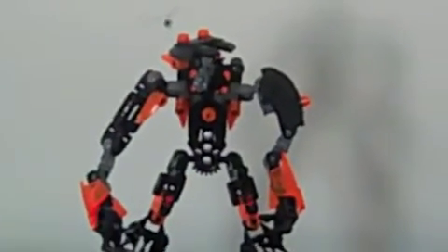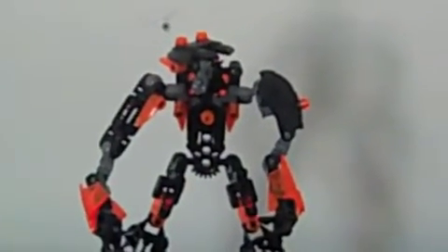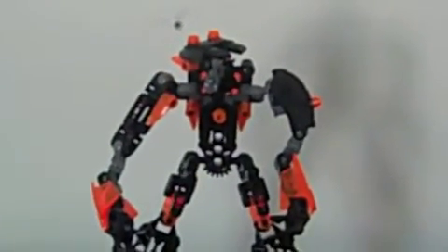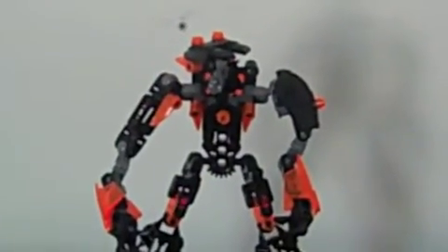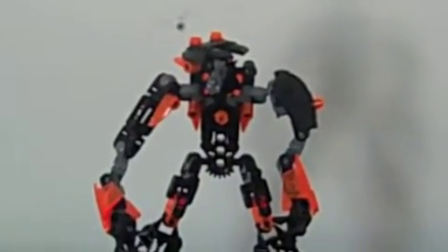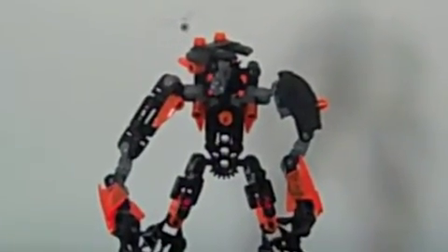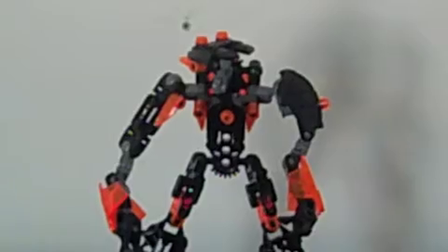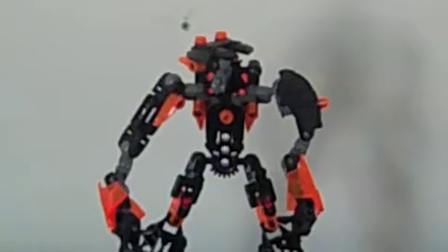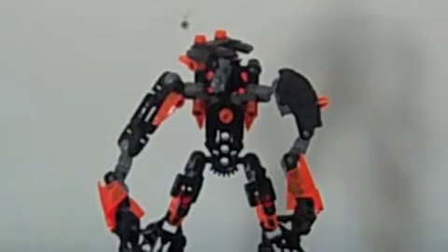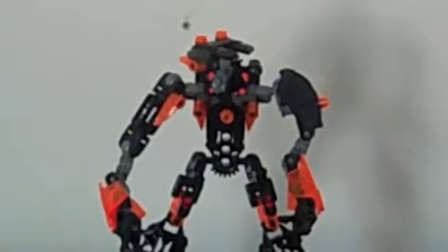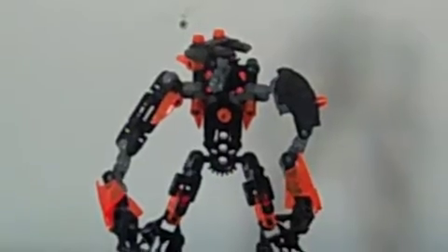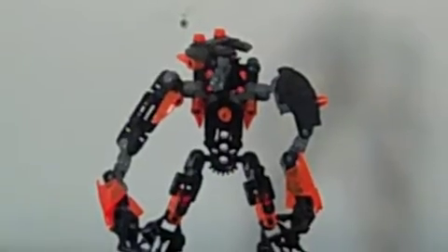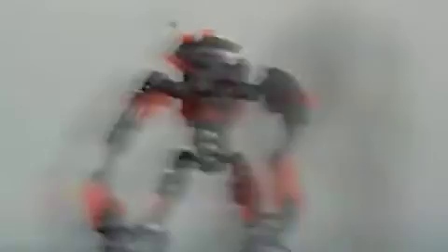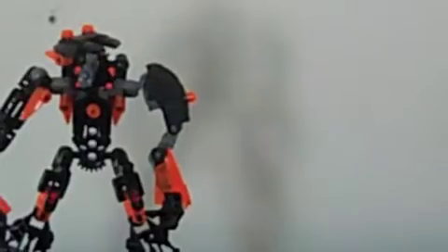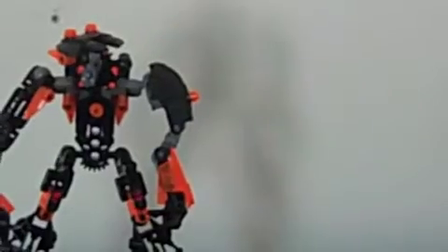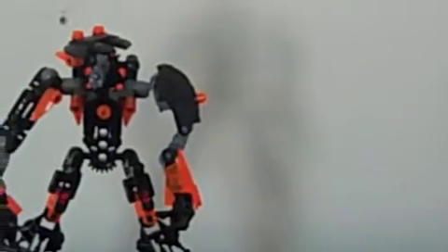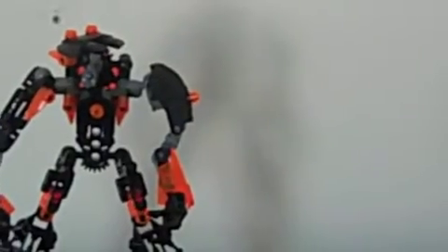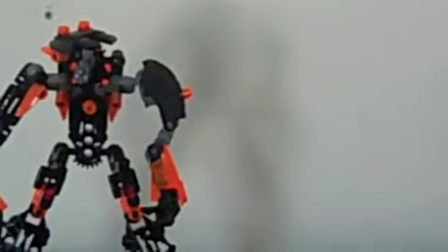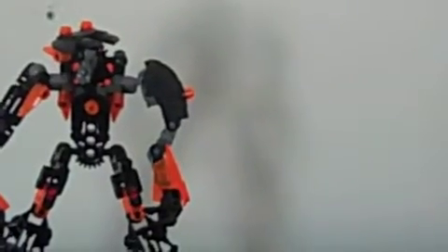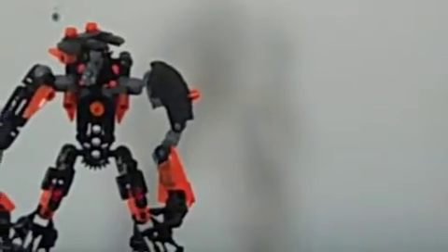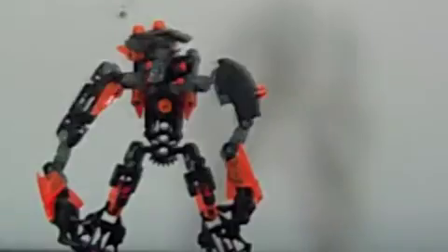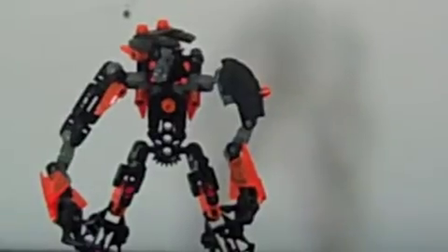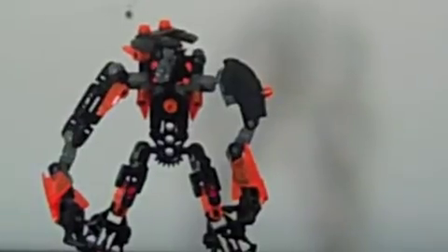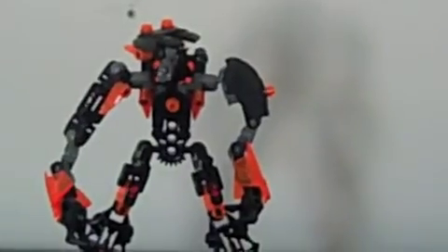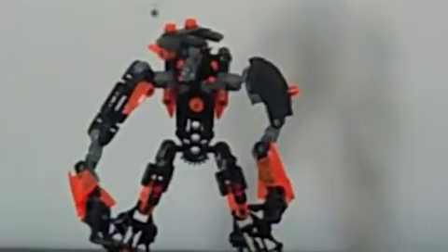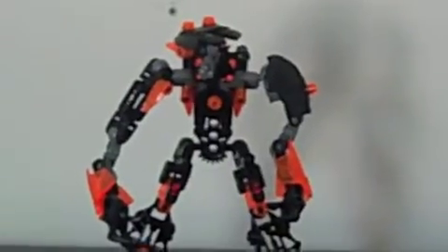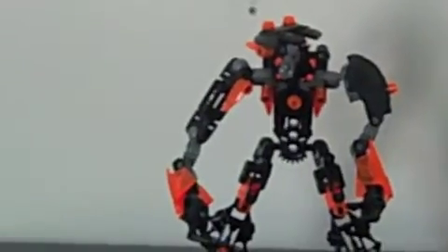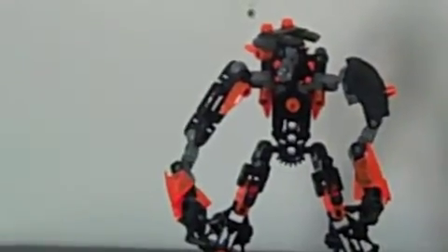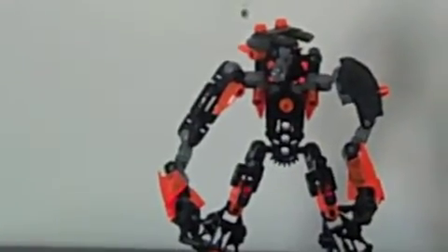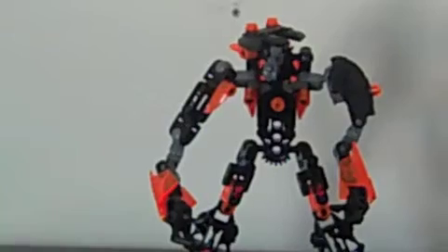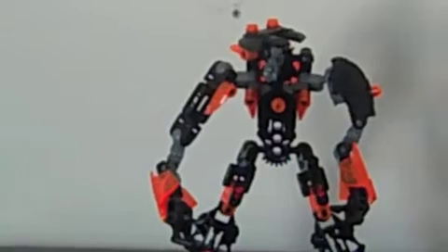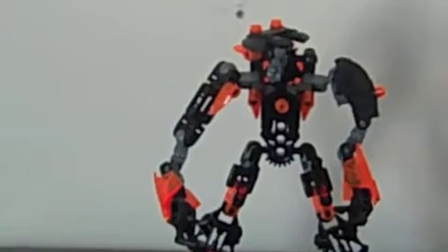In this, I tried incorporating both Technic things and Hero Factory things, and I think that I did a pretty good job.